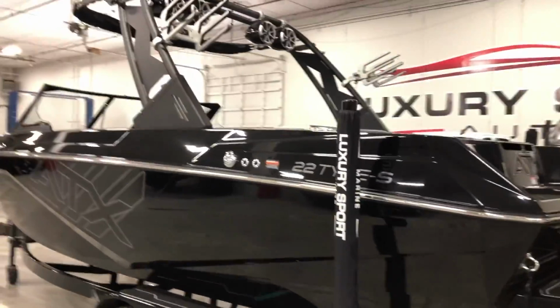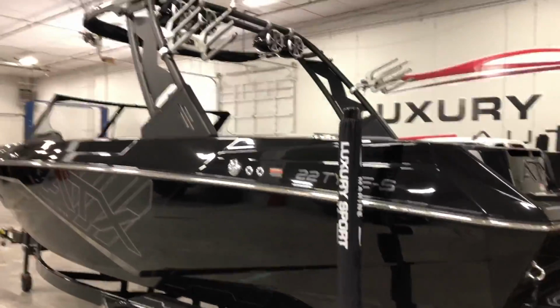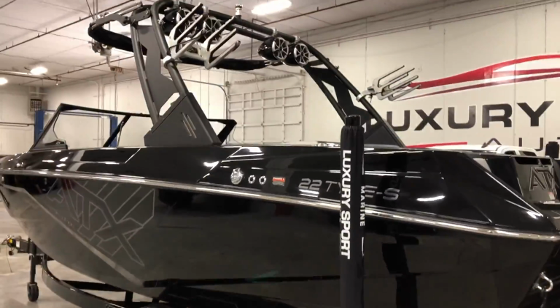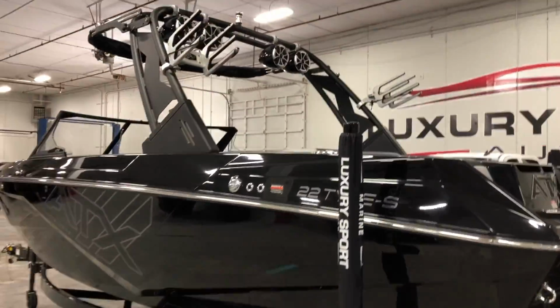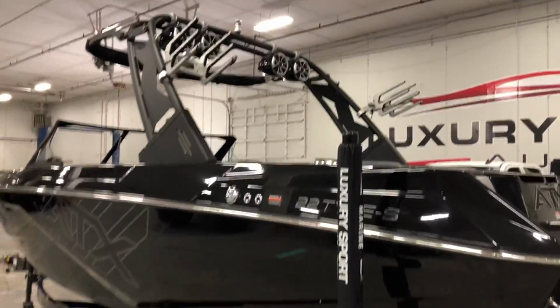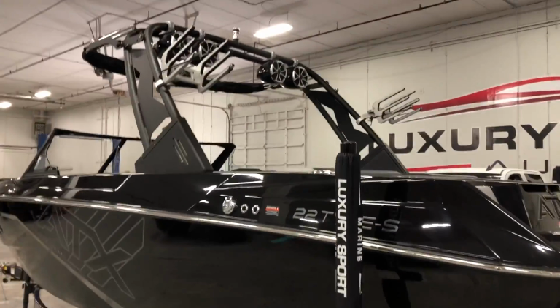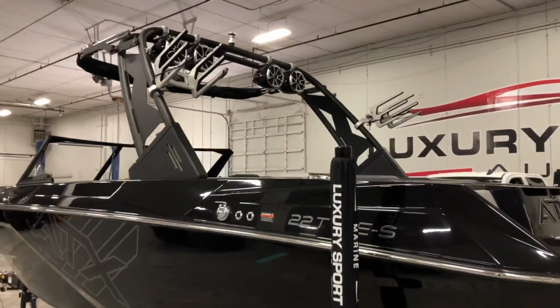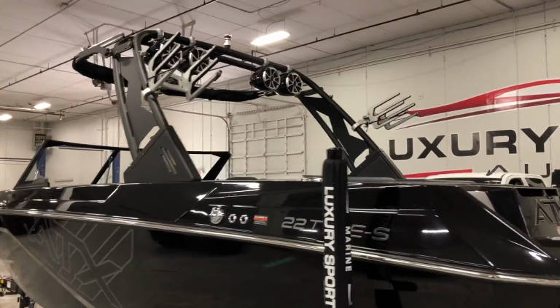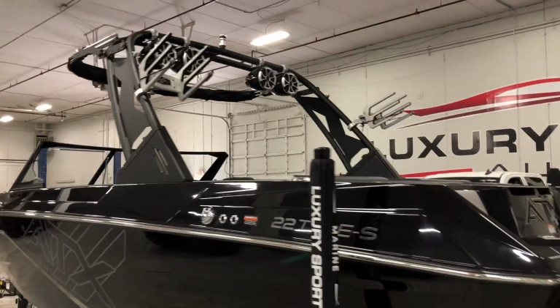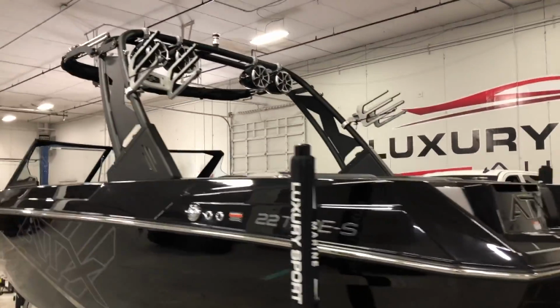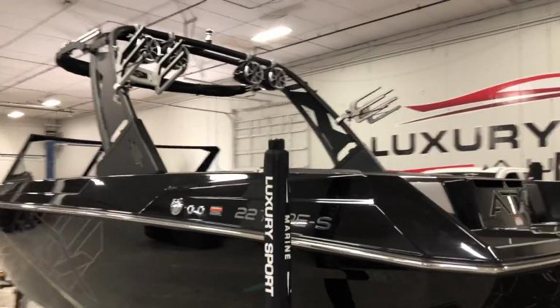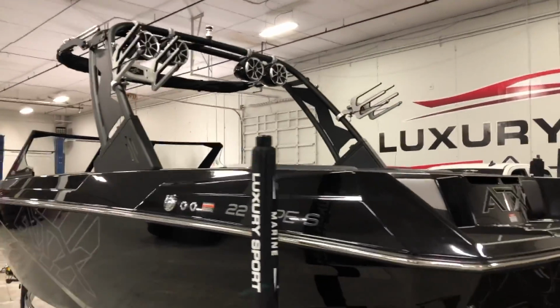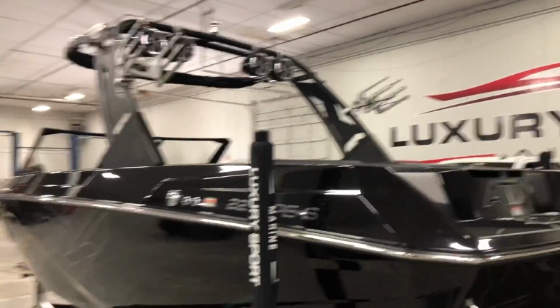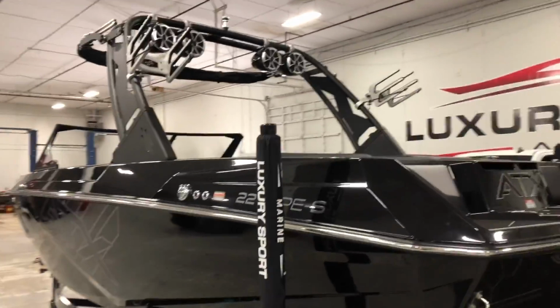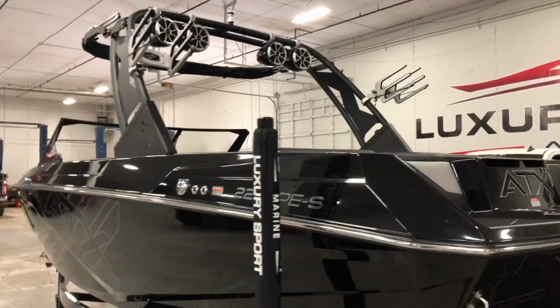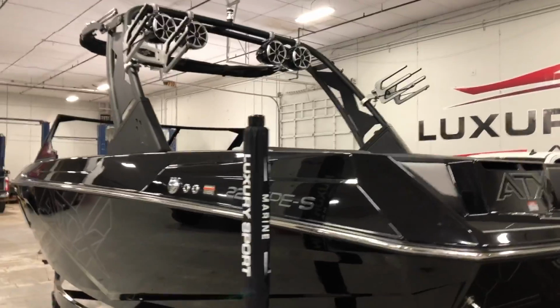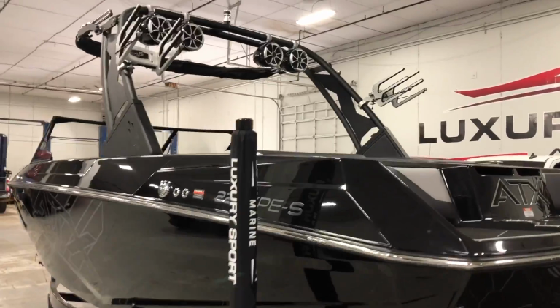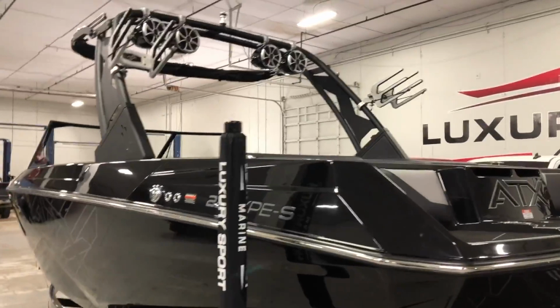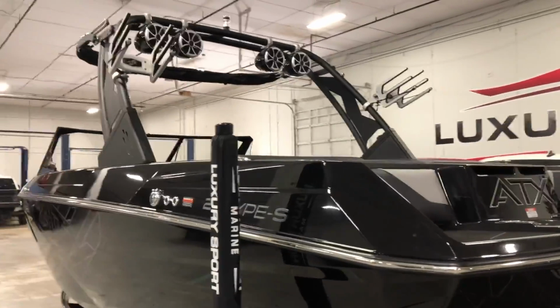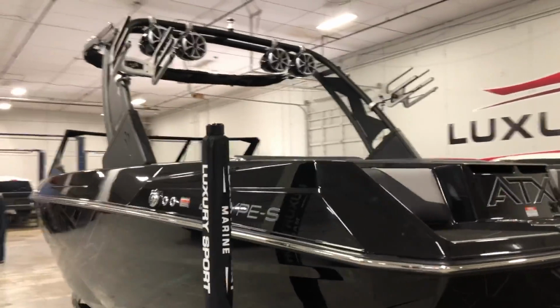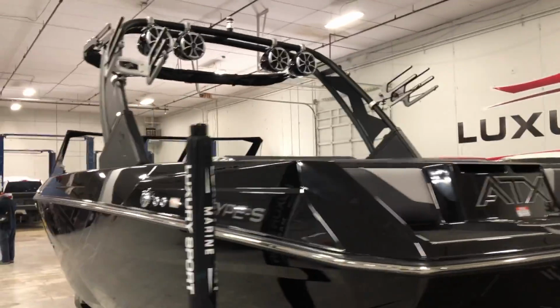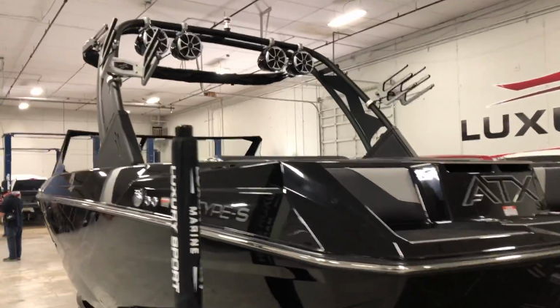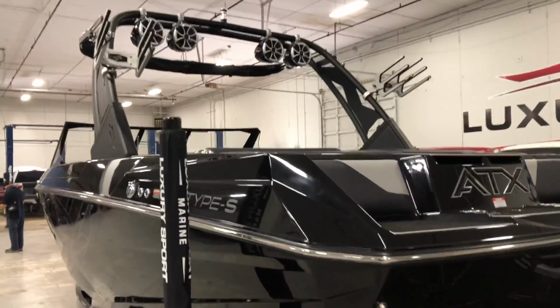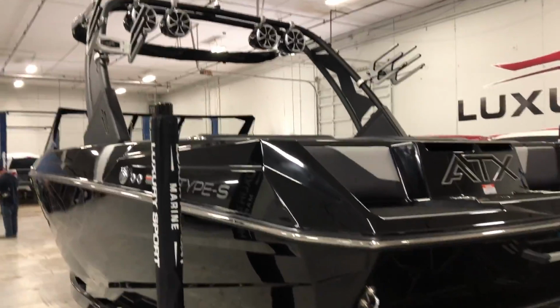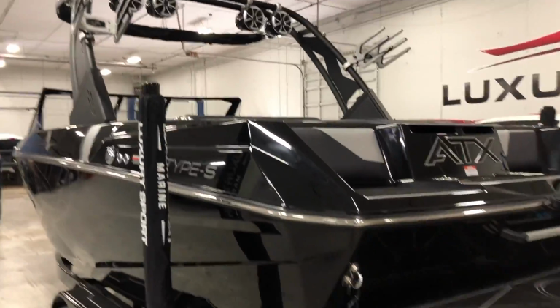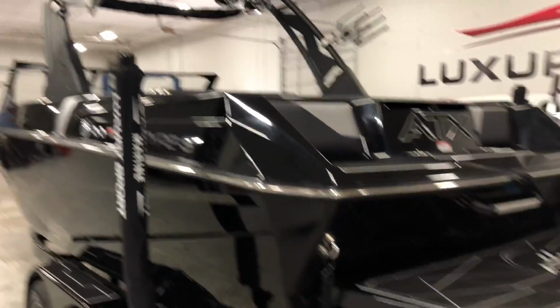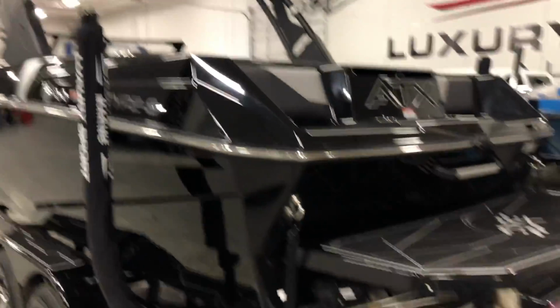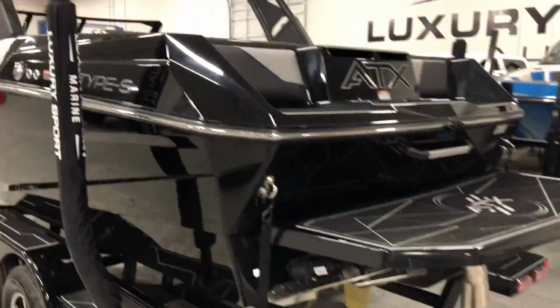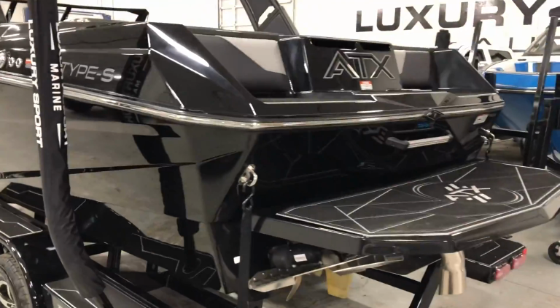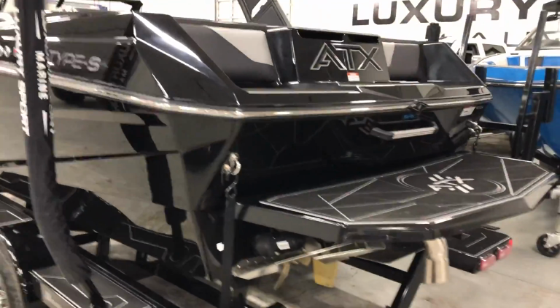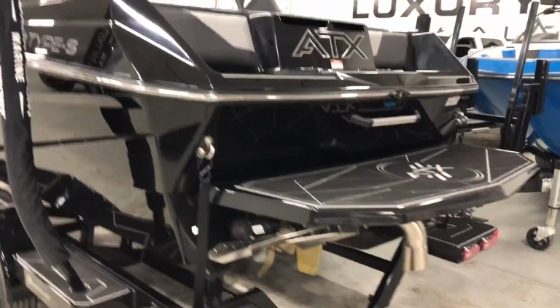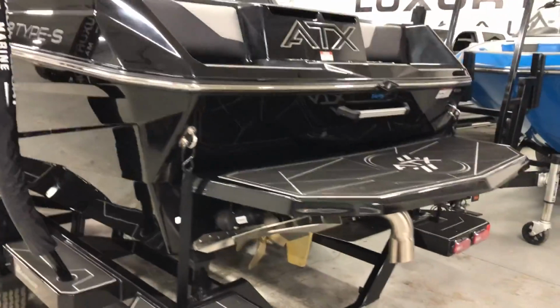Upgraded board racks for 2021. We have four rev-8s on the tower. Great sound system.